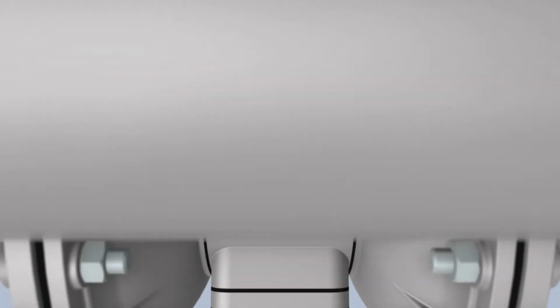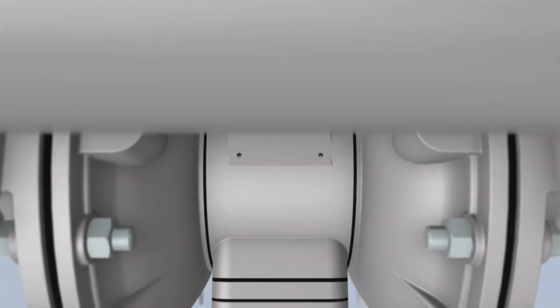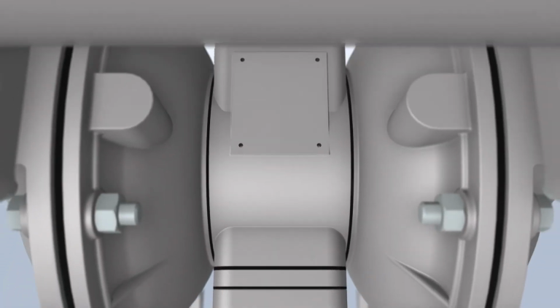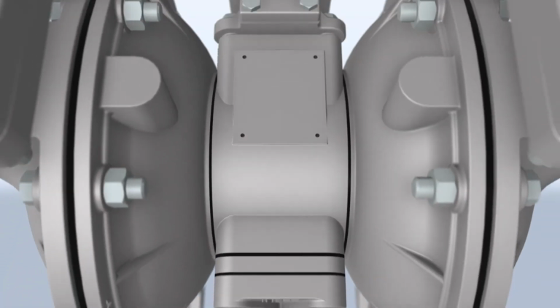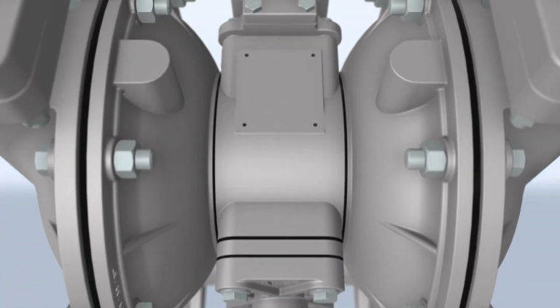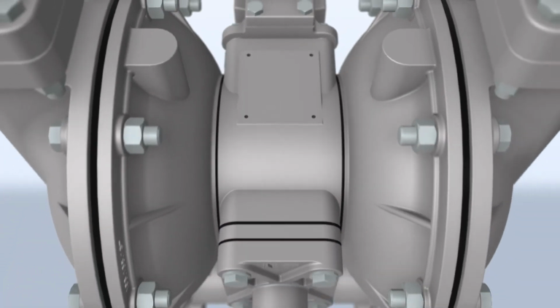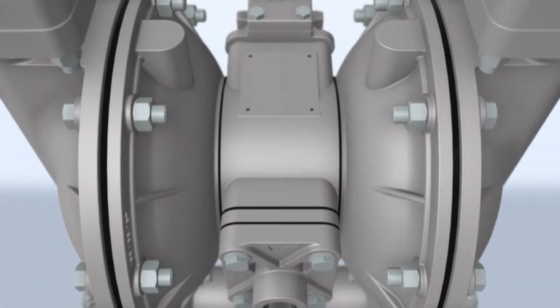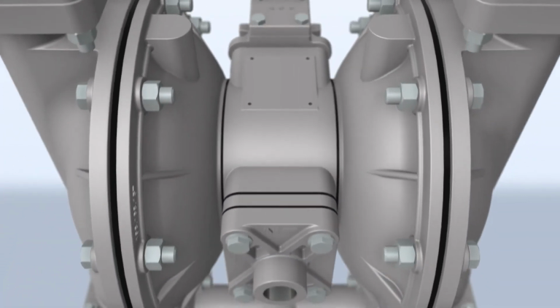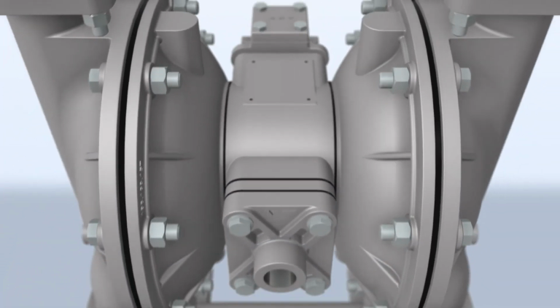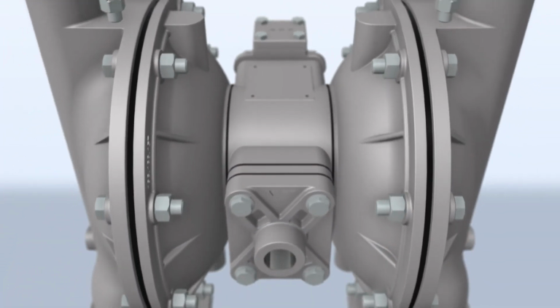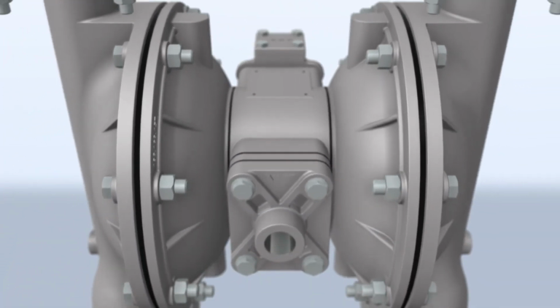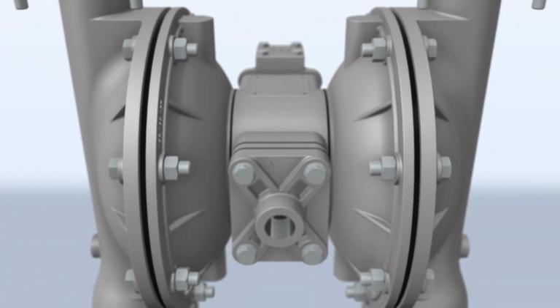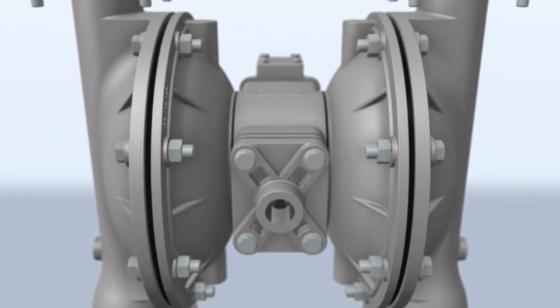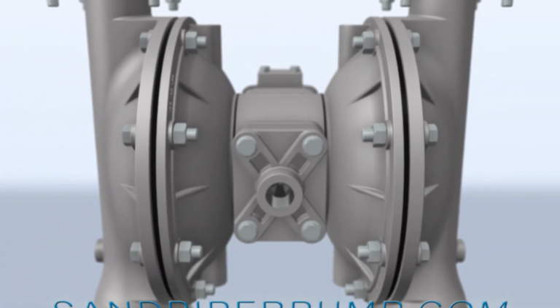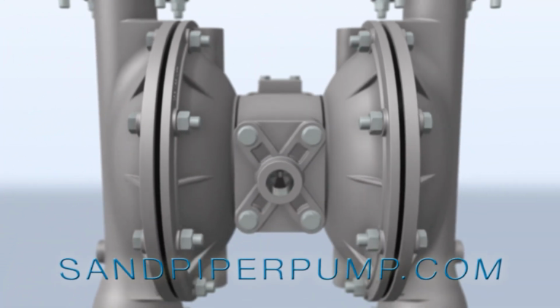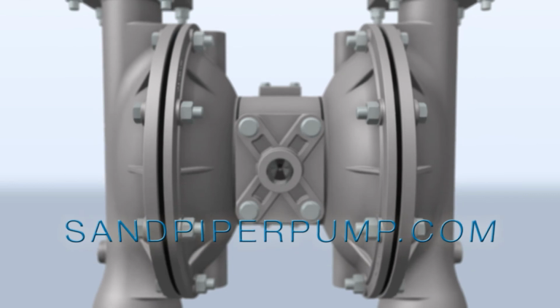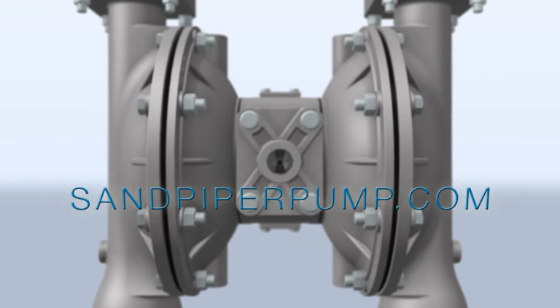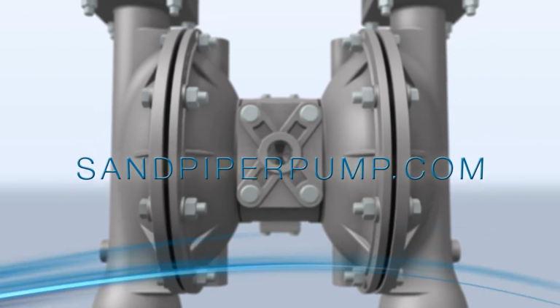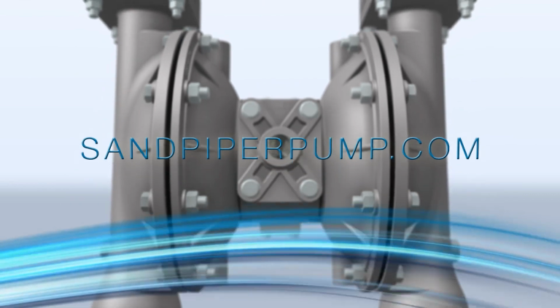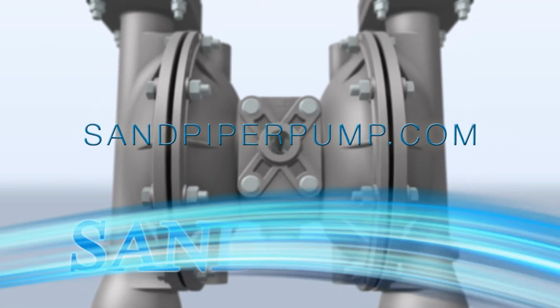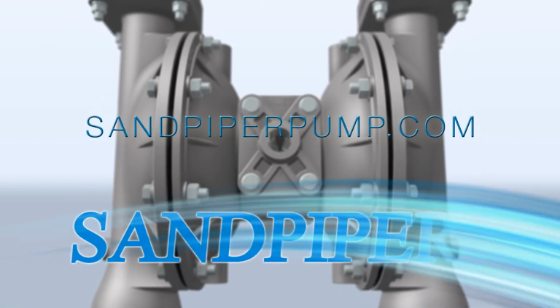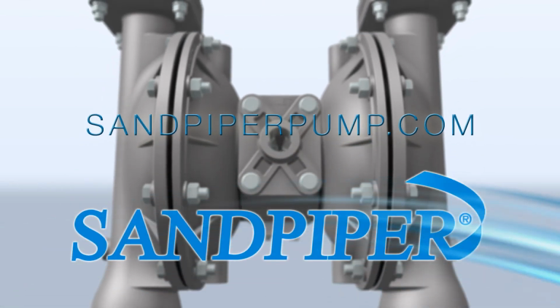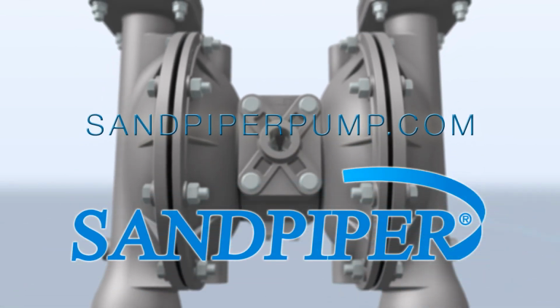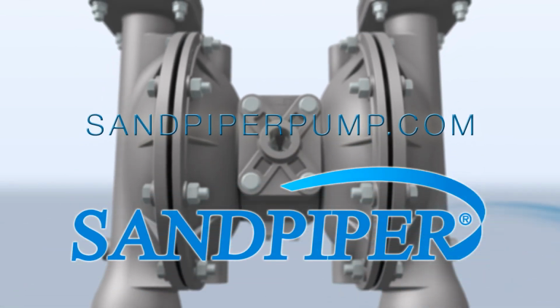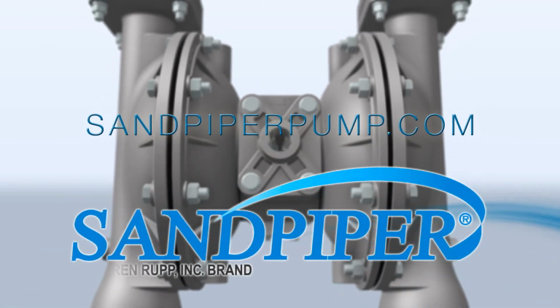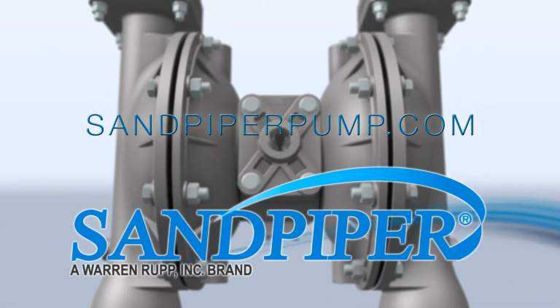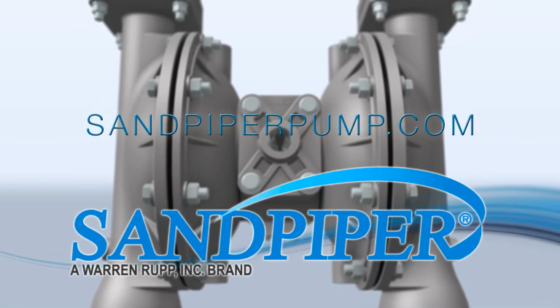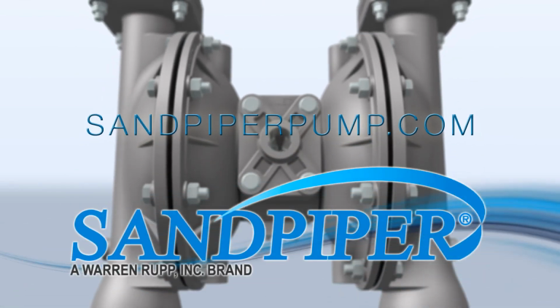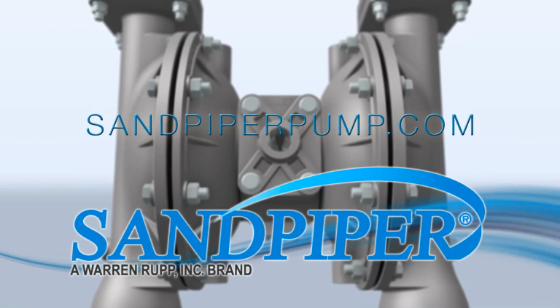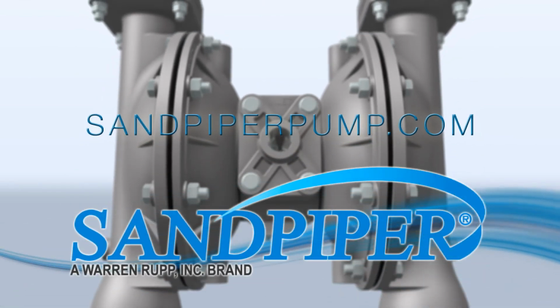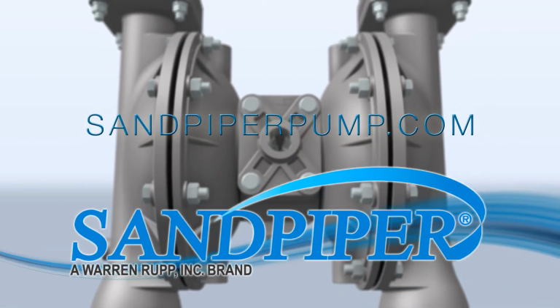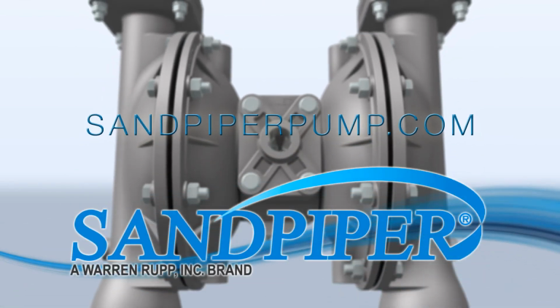Want to learn more? Contact your local Sandpiper distributor or visit SandpiperPump.com for more information.